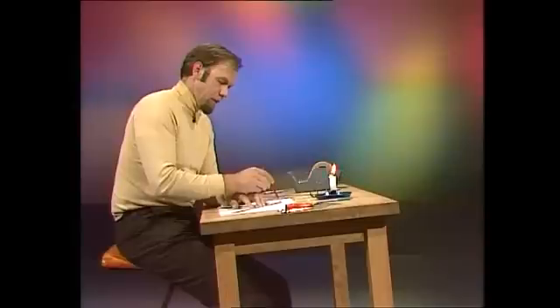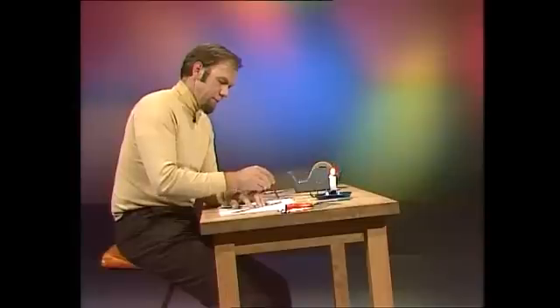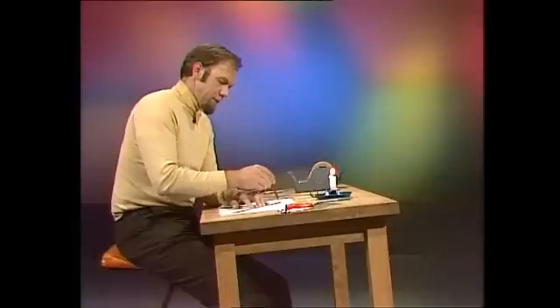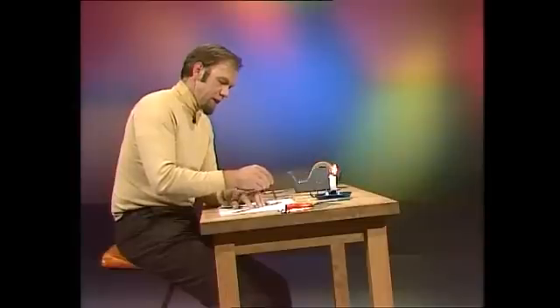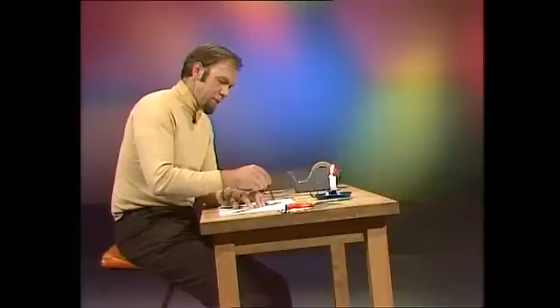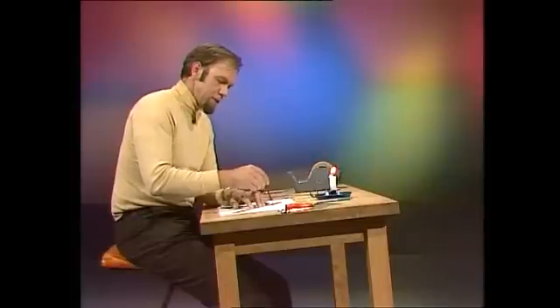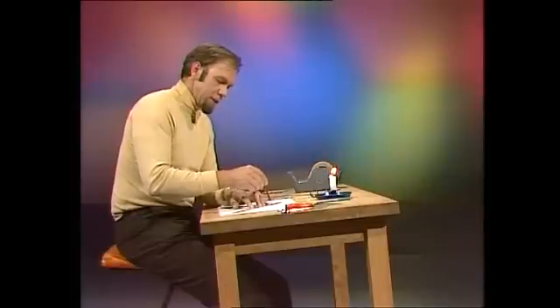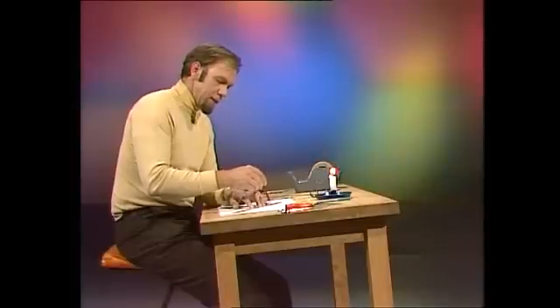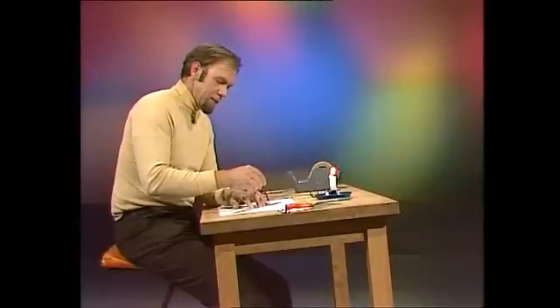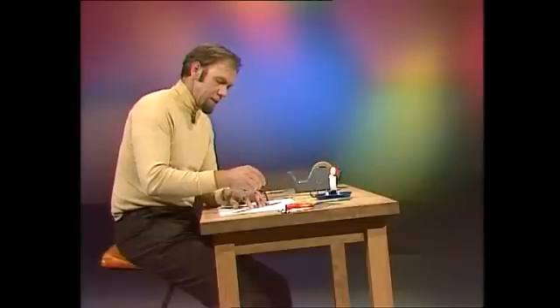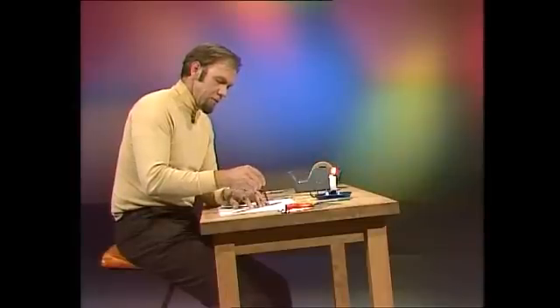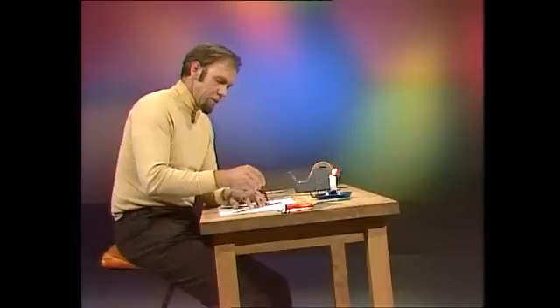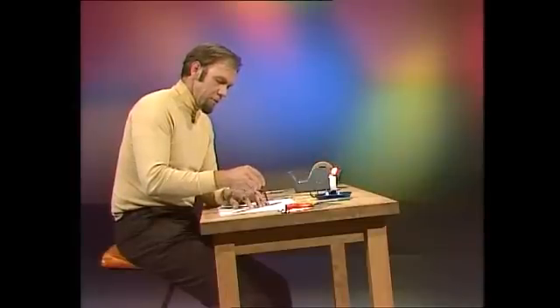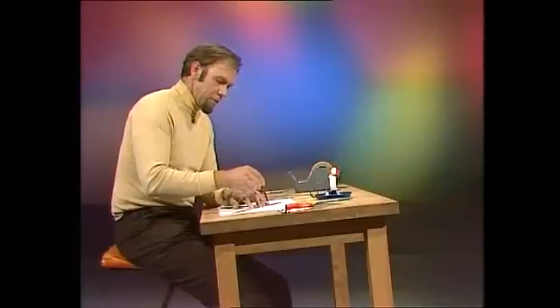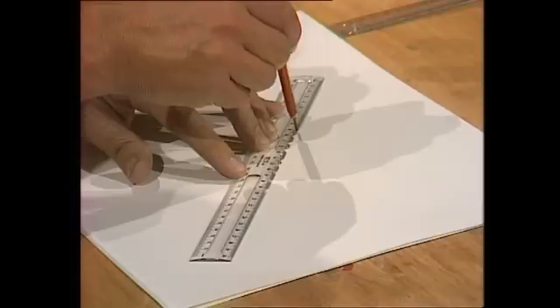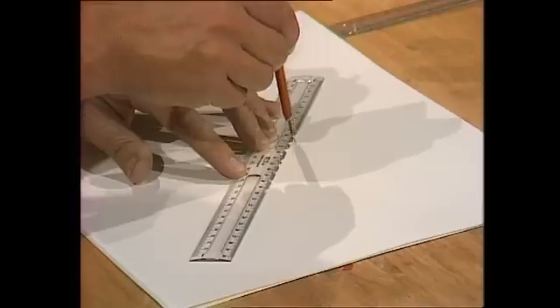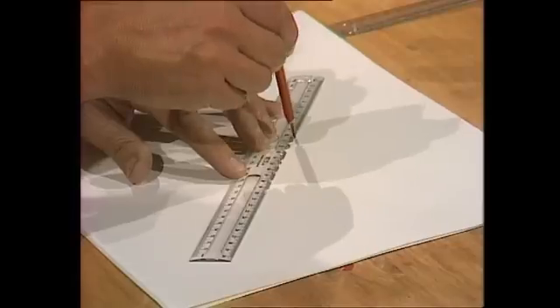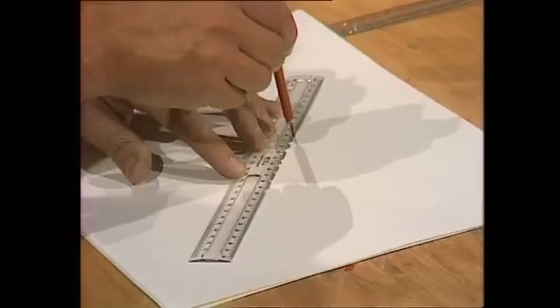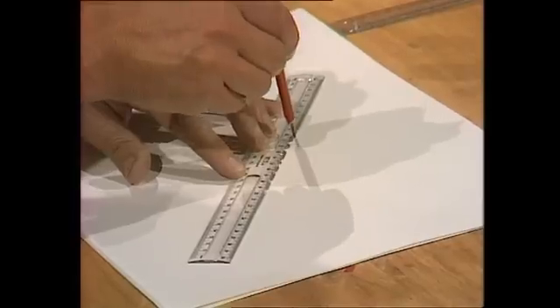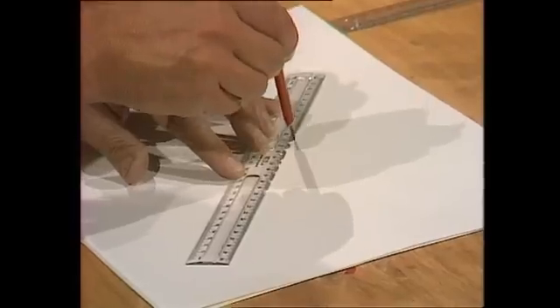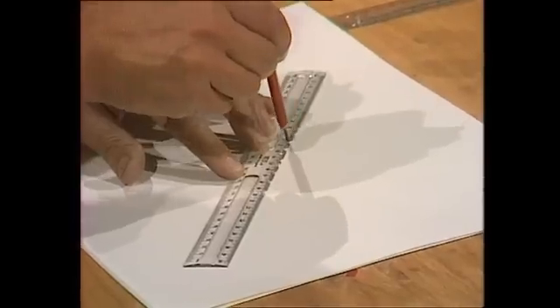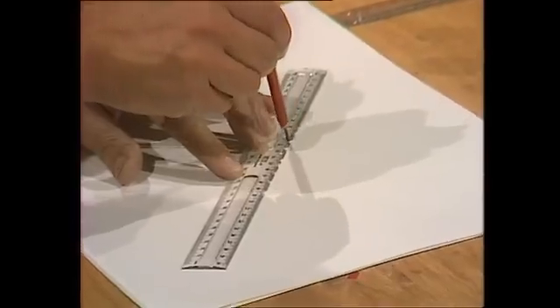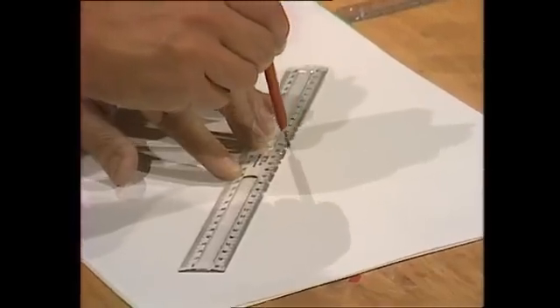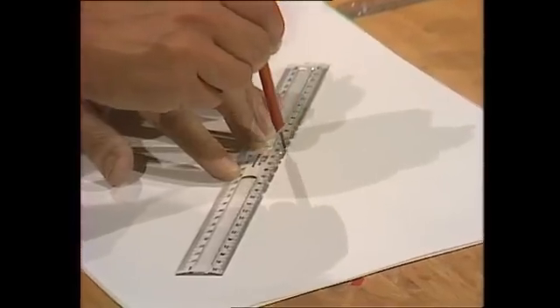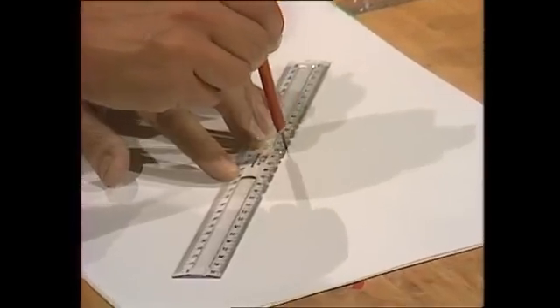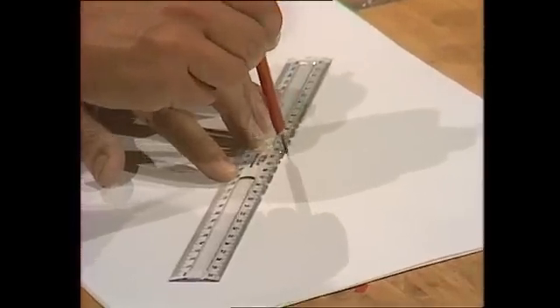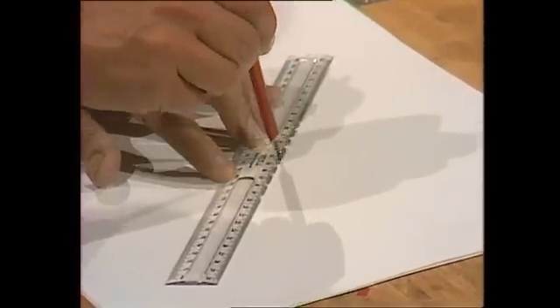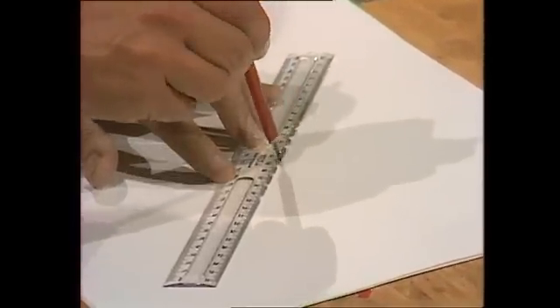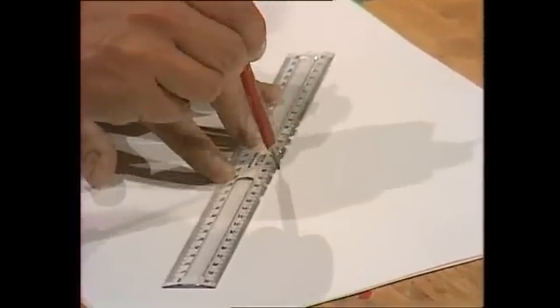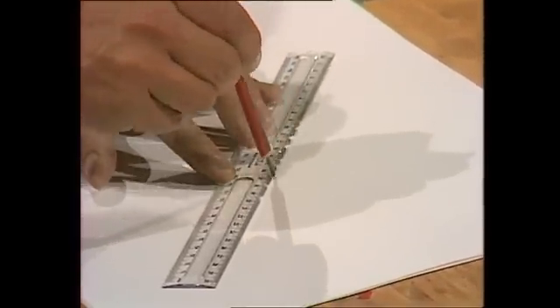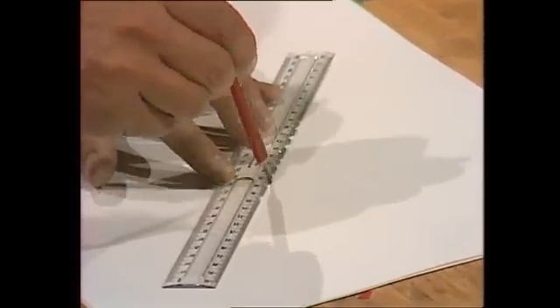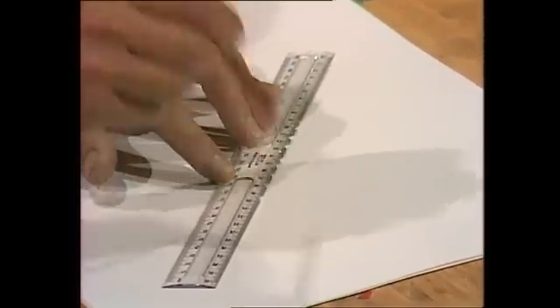If you're designing buildings like that, you need a good drawing board, a good ruler, and a sharp pencil. Not rubbish like this.